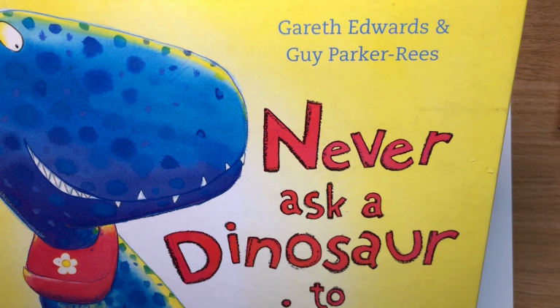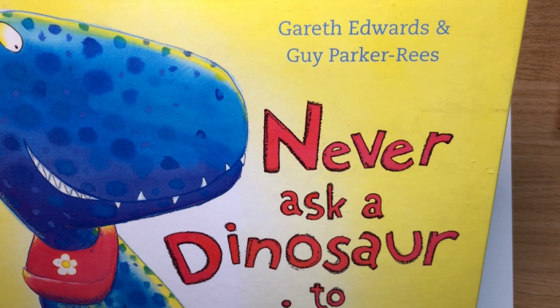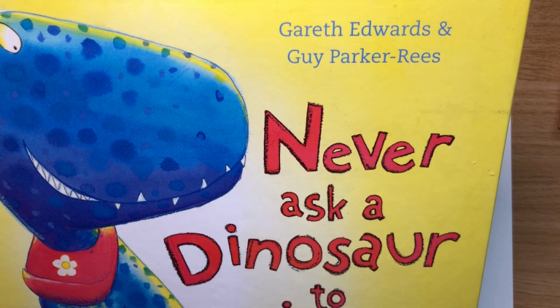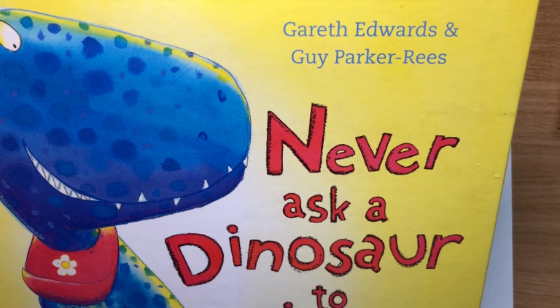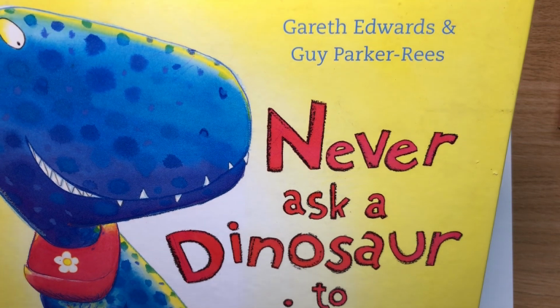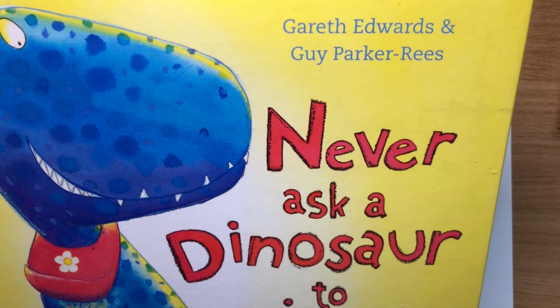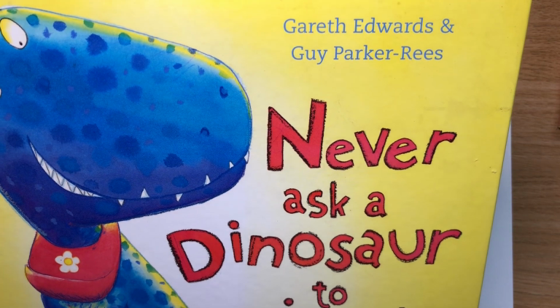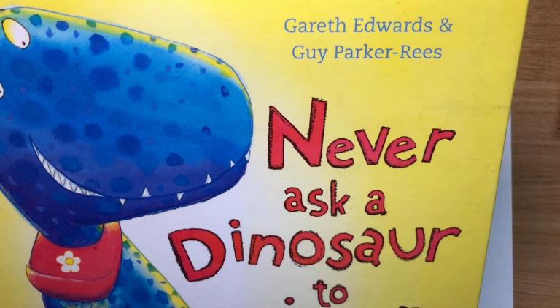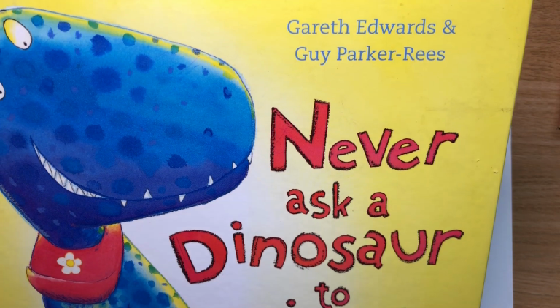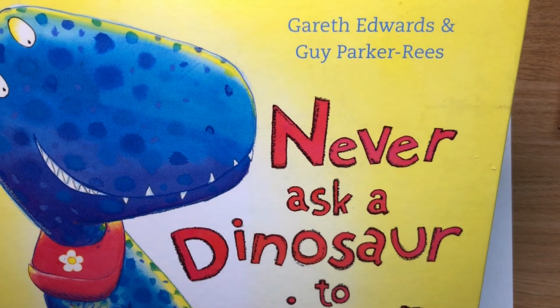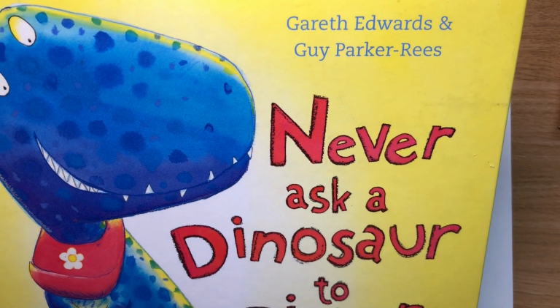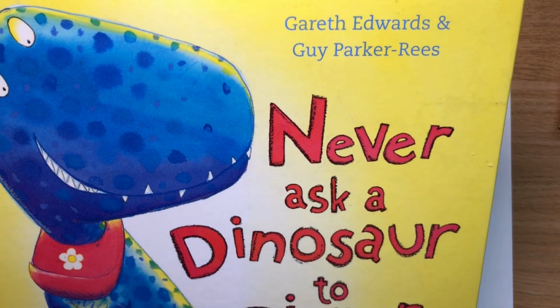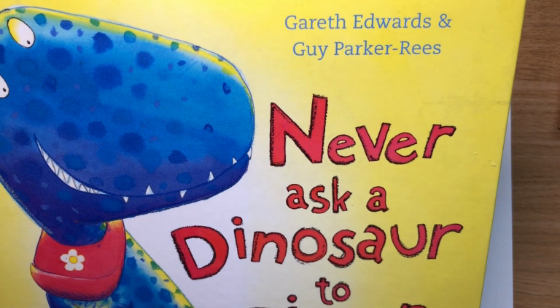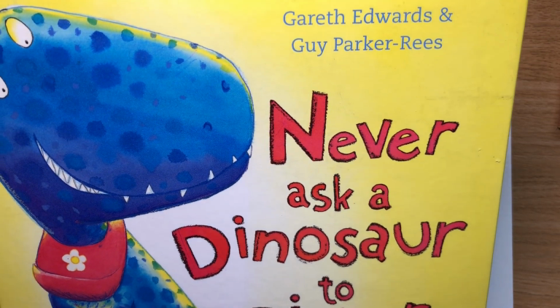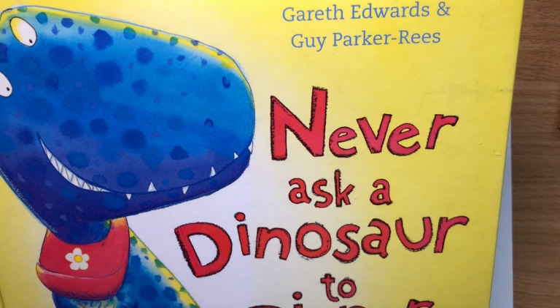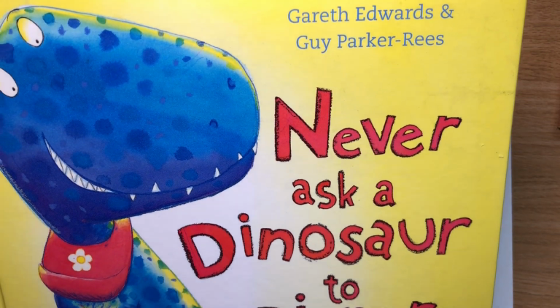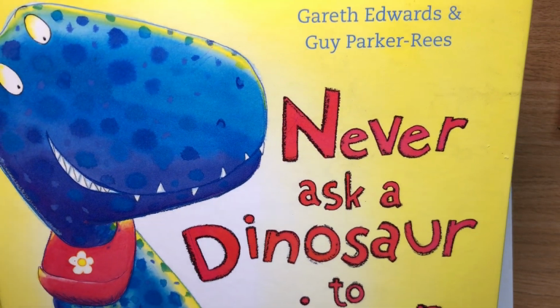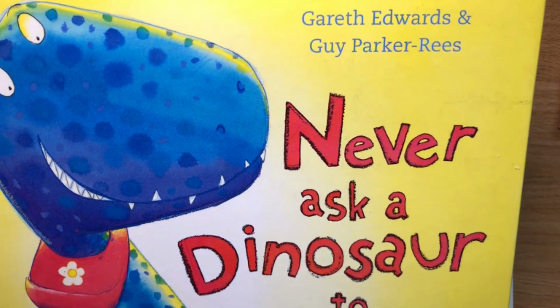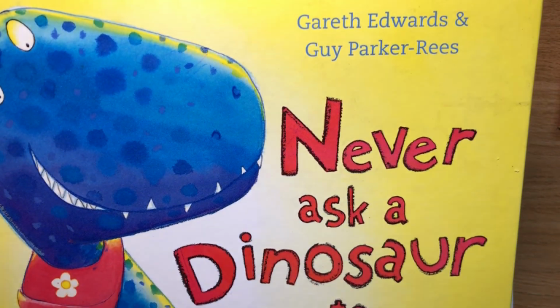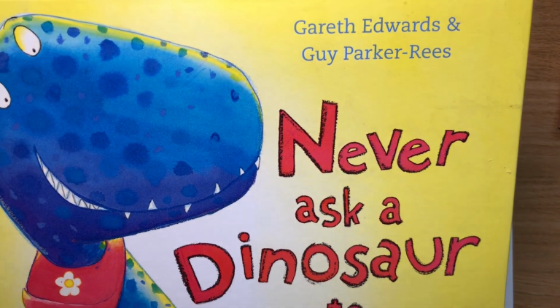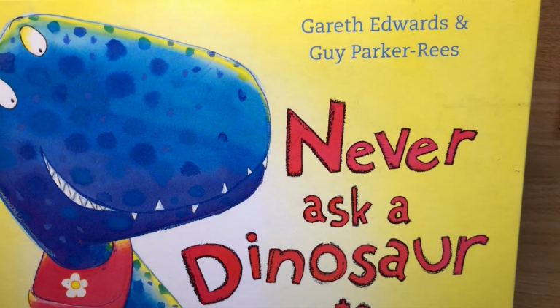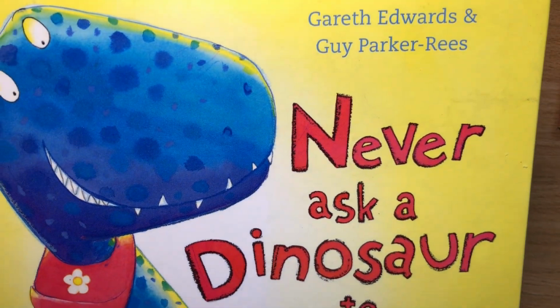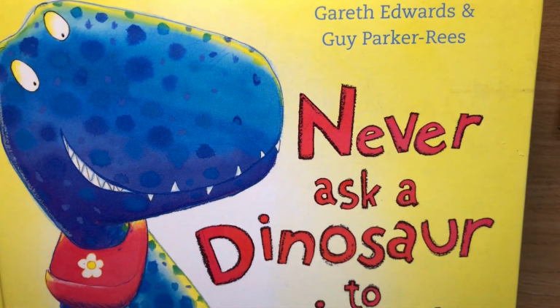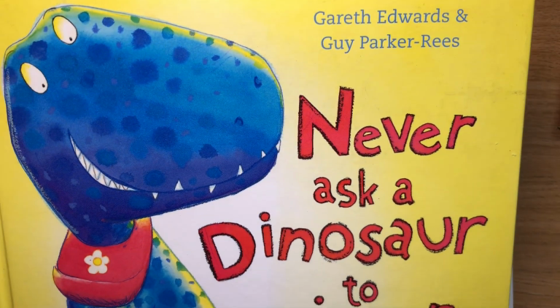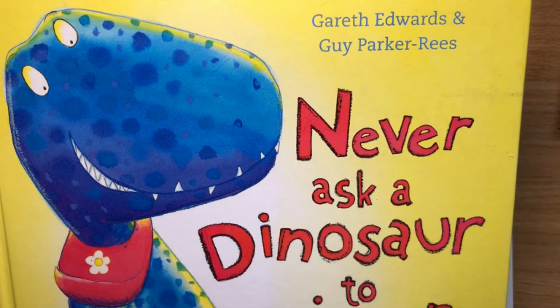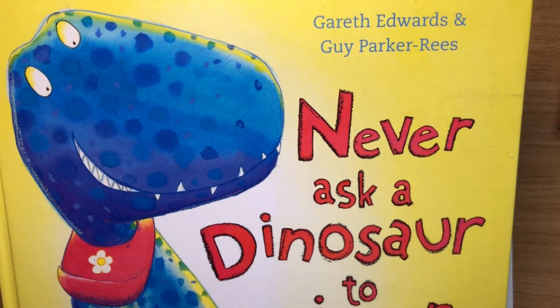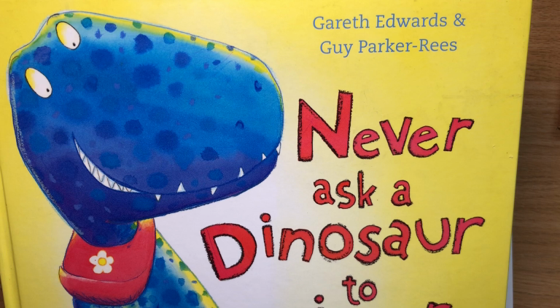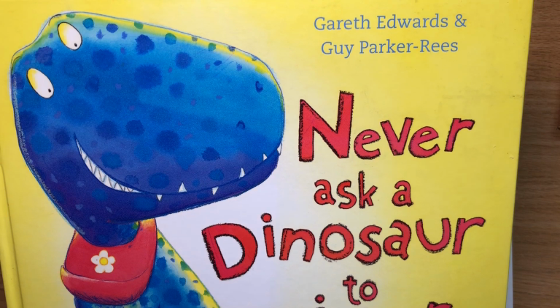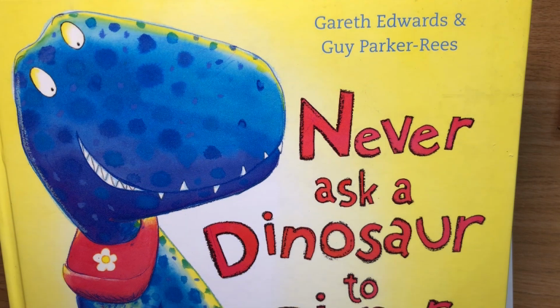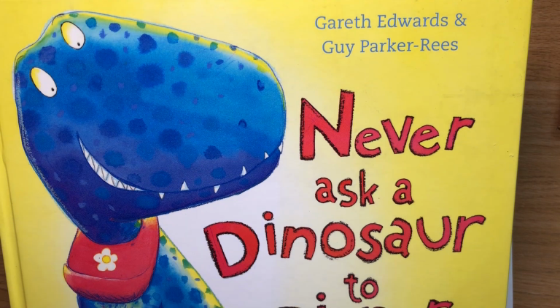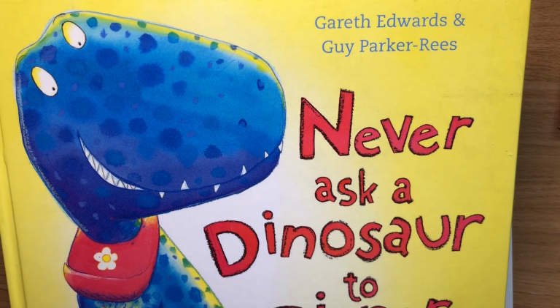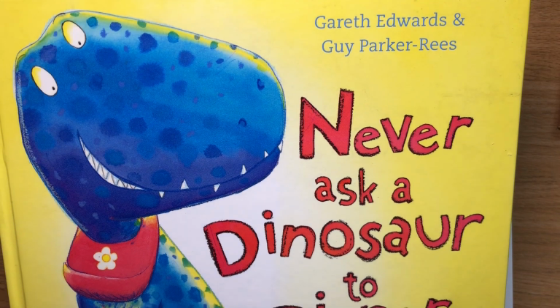Hello, welcome back everyone. This week I'm going to show you how to draw a dinosaur.